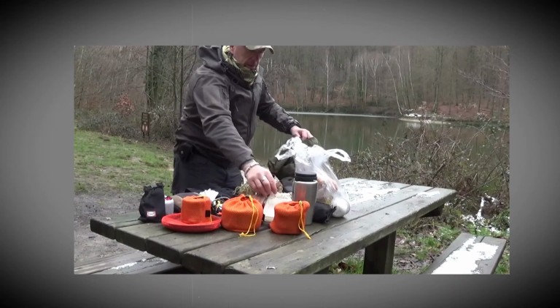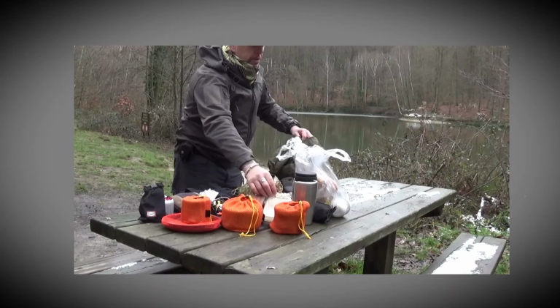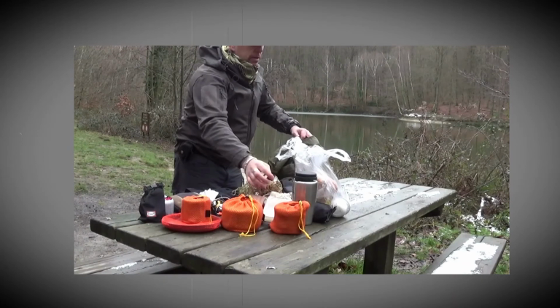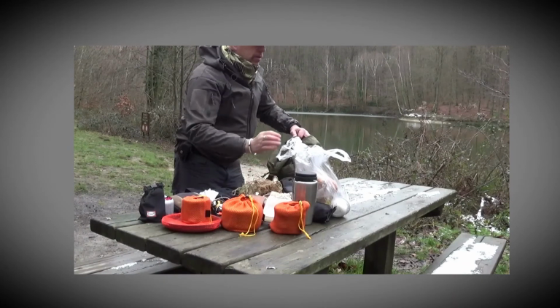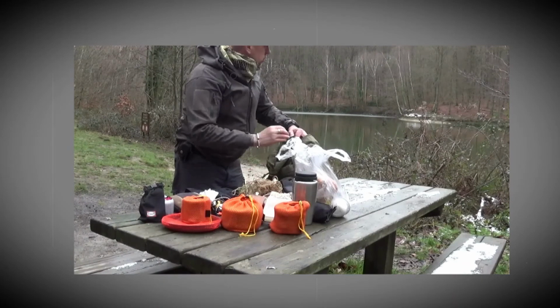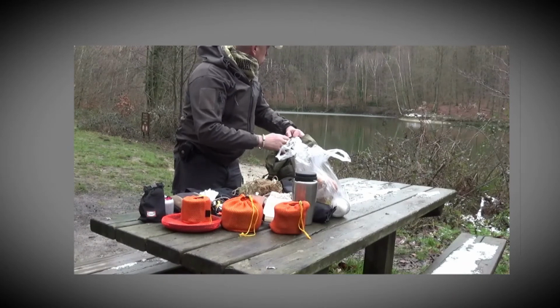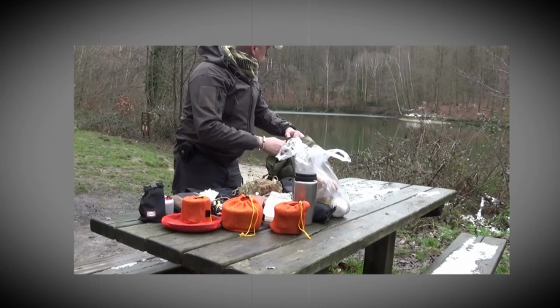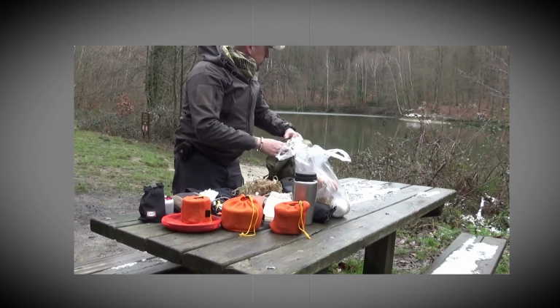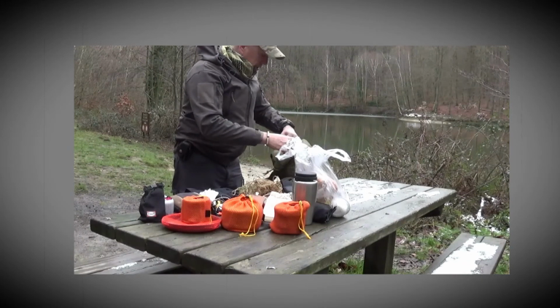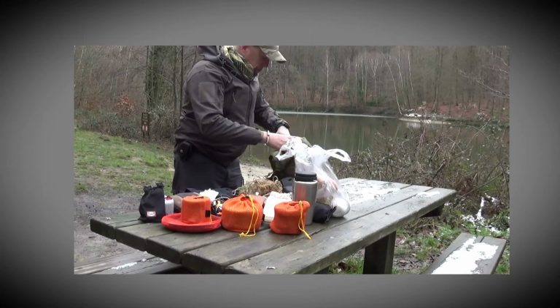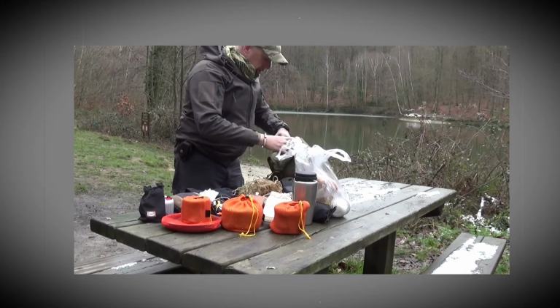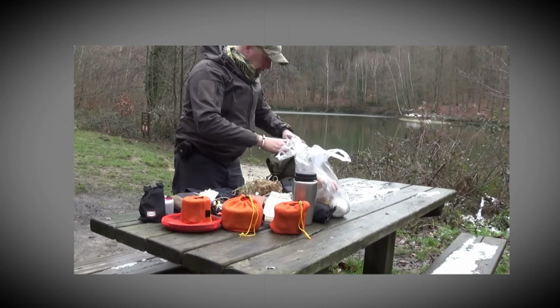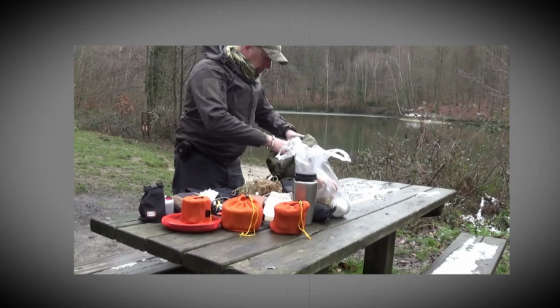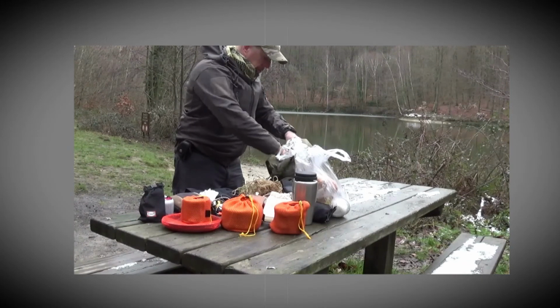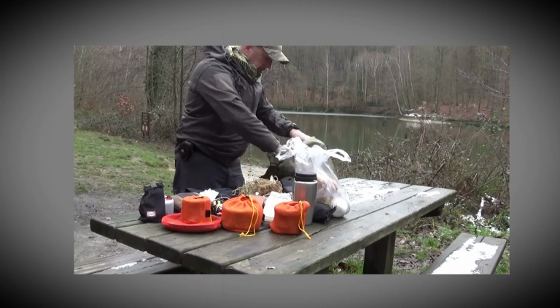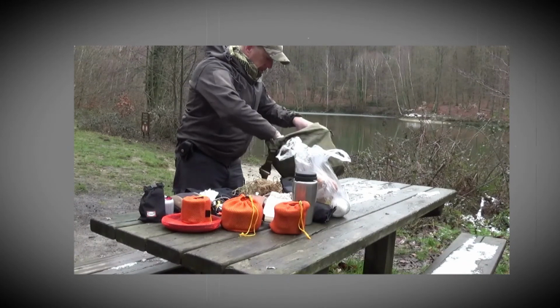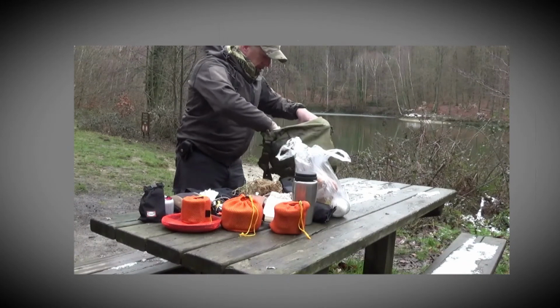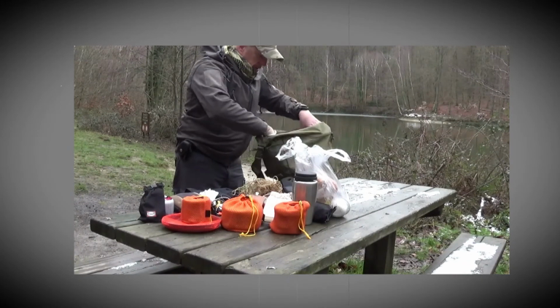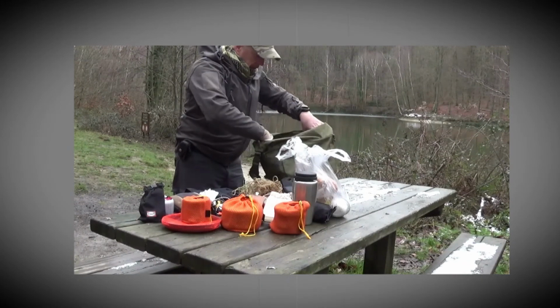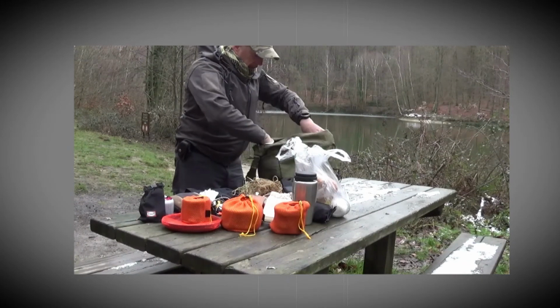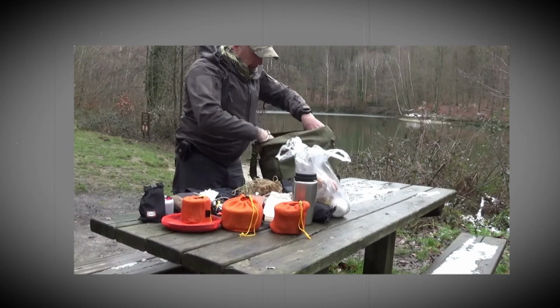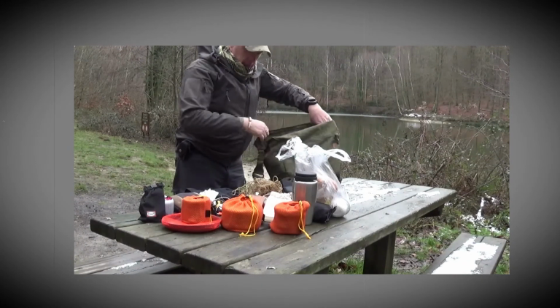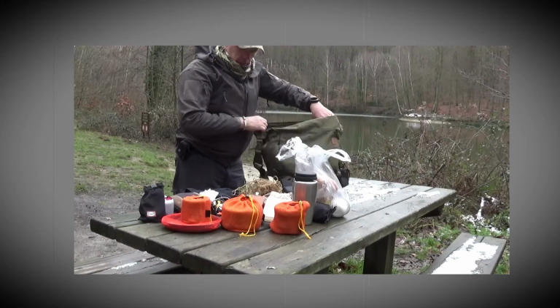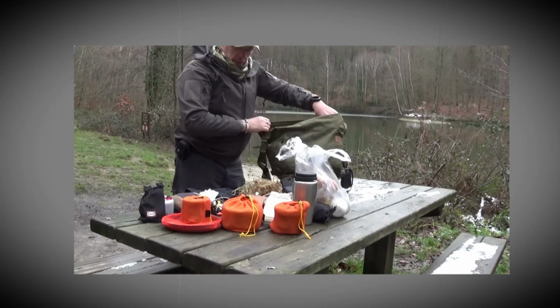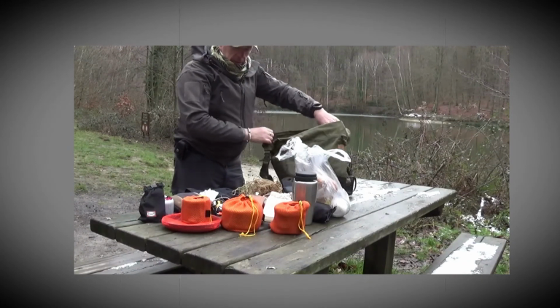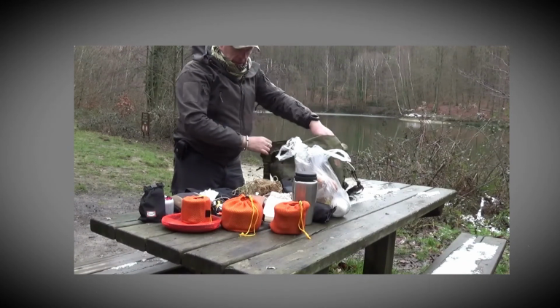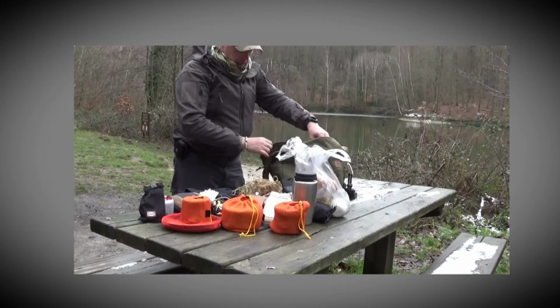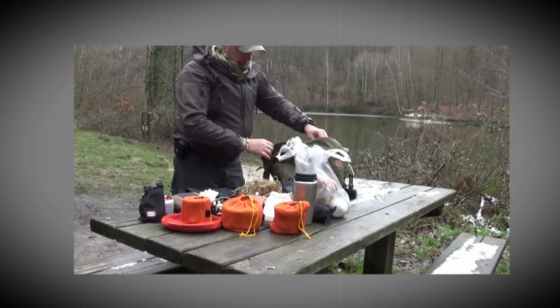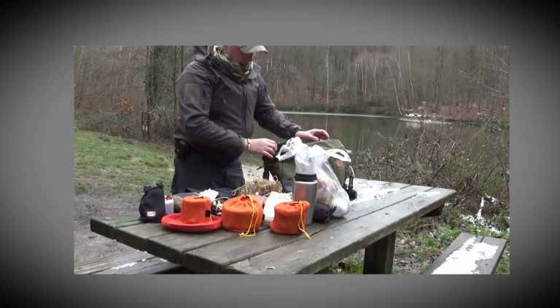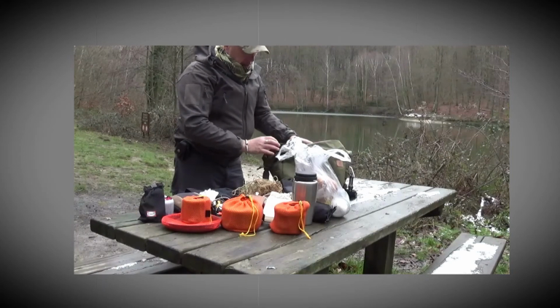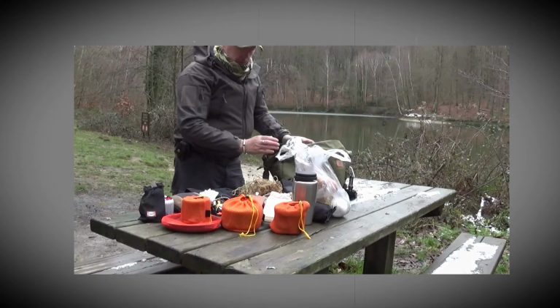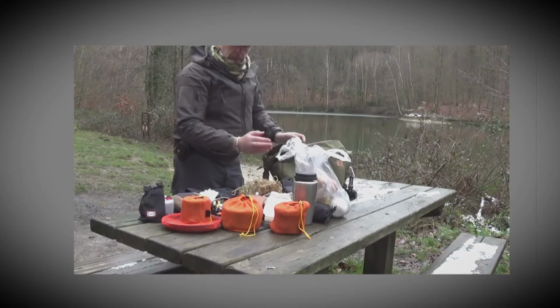Et comme ici tout est mouillé, ce ne sera pas possible. Et voilà, tout ce qui tient à l'intérieur du sac.